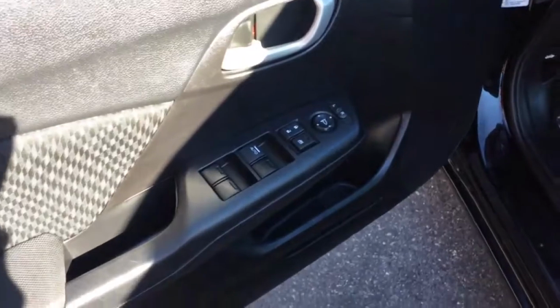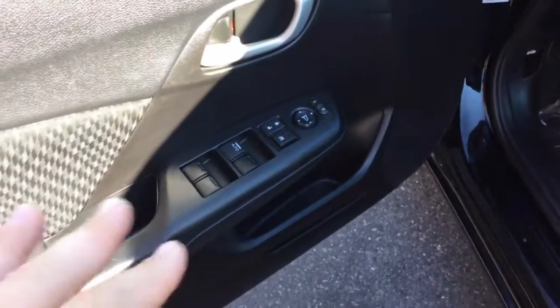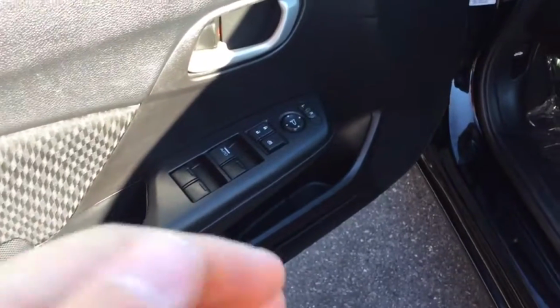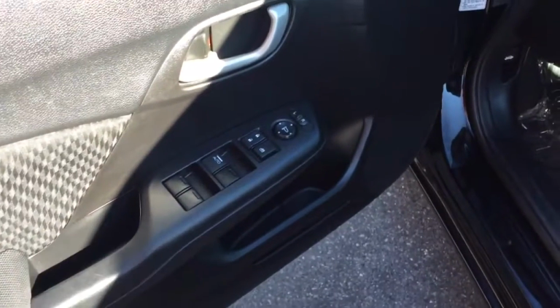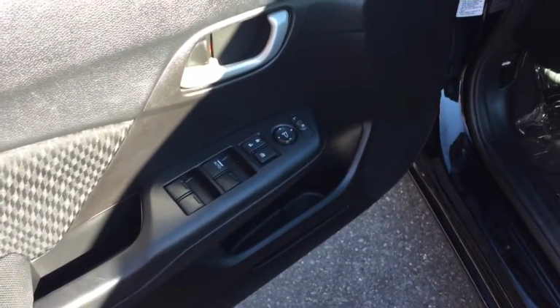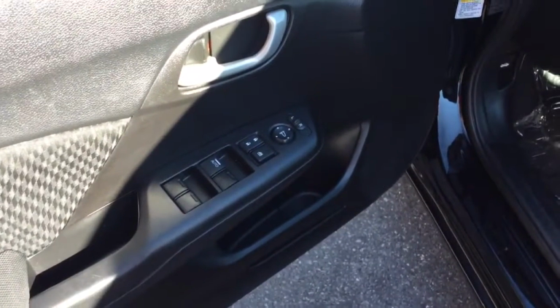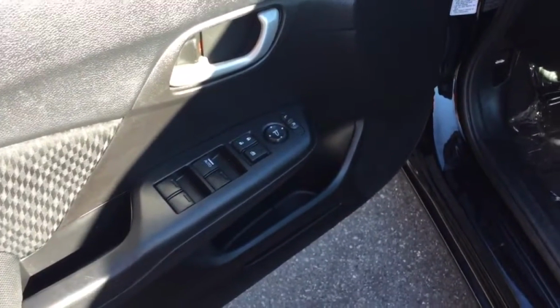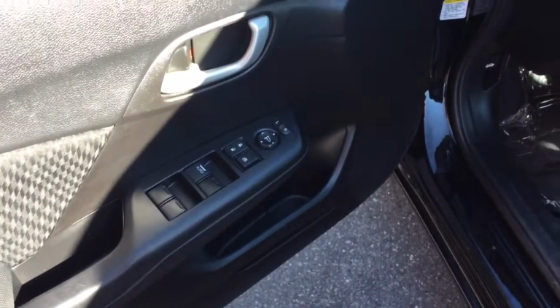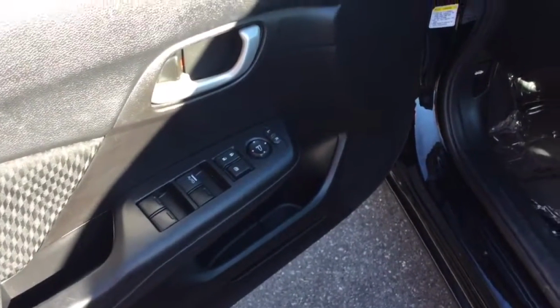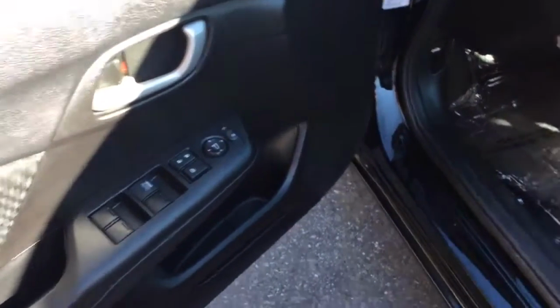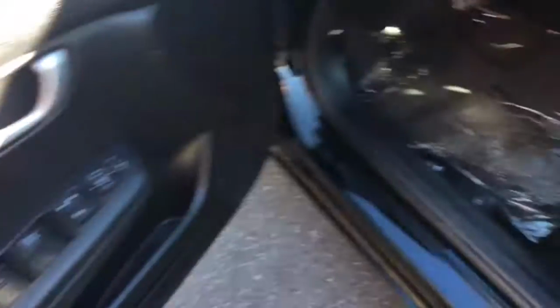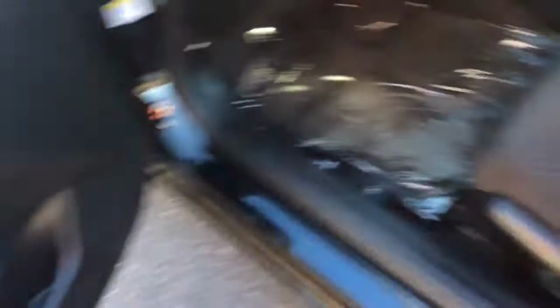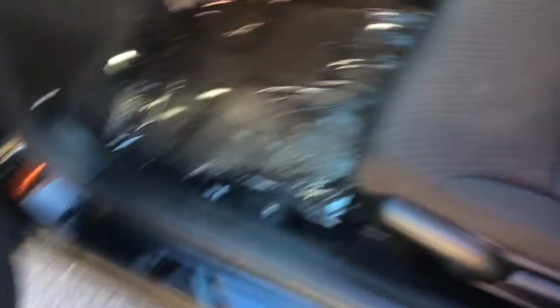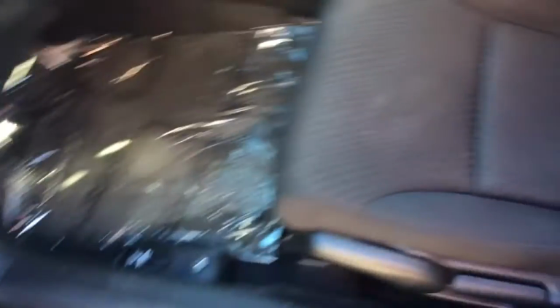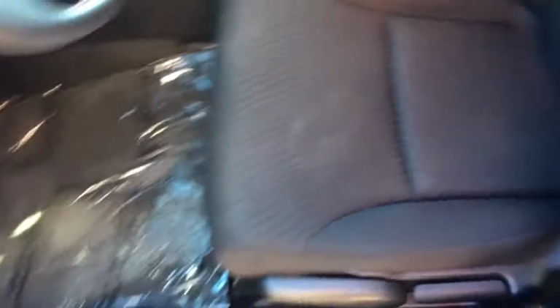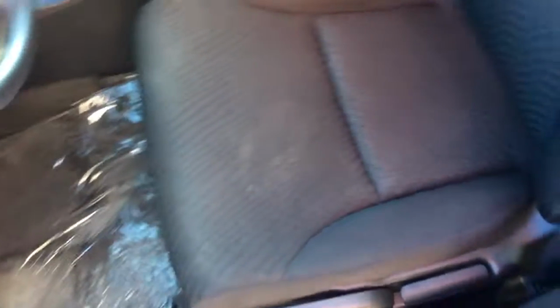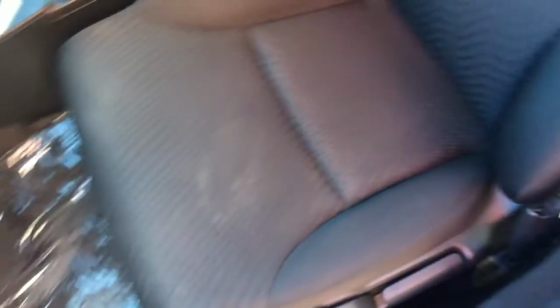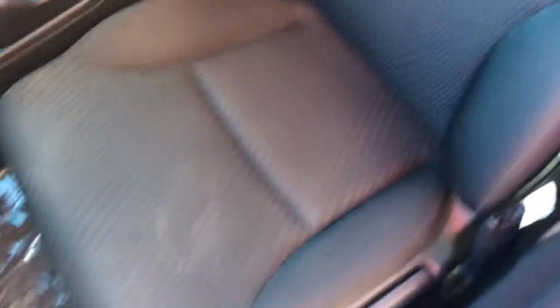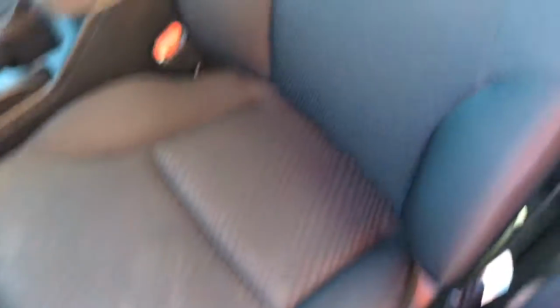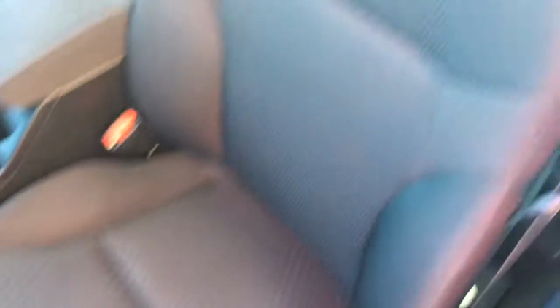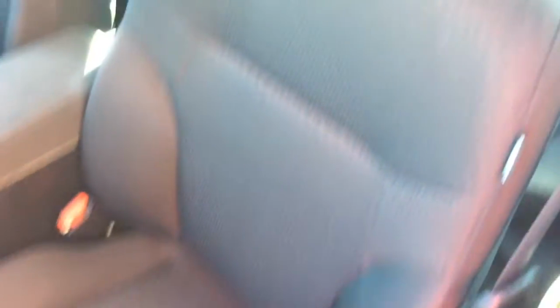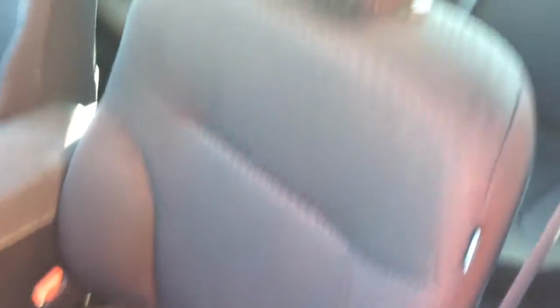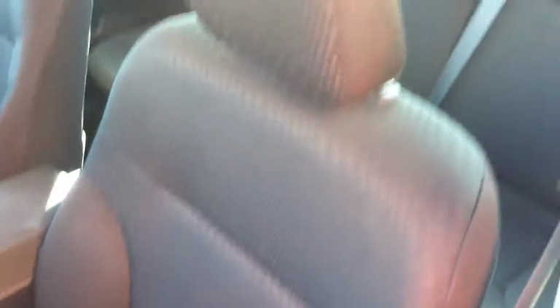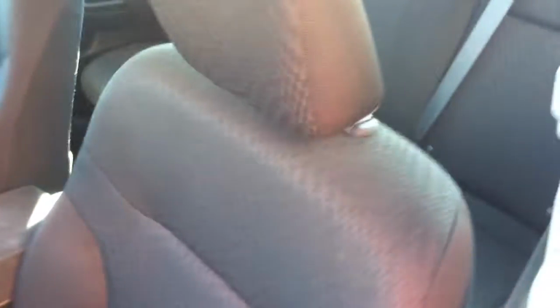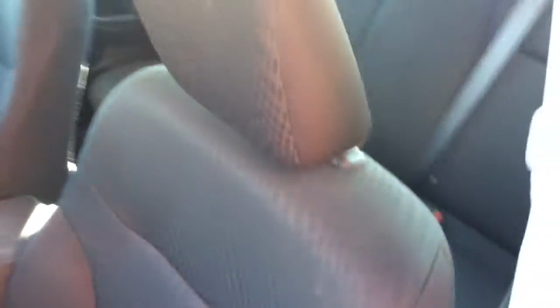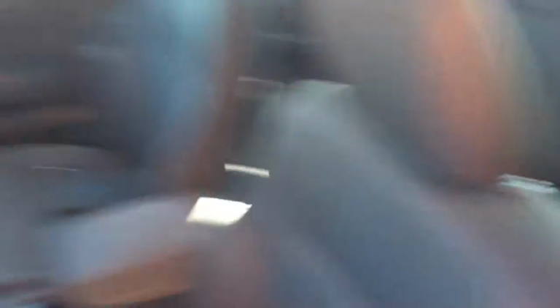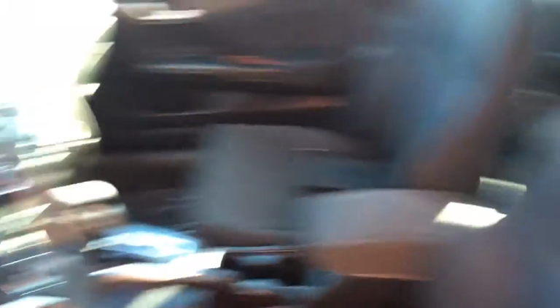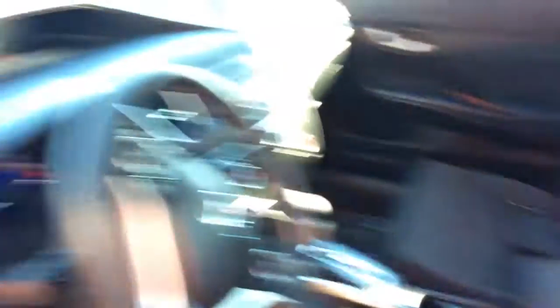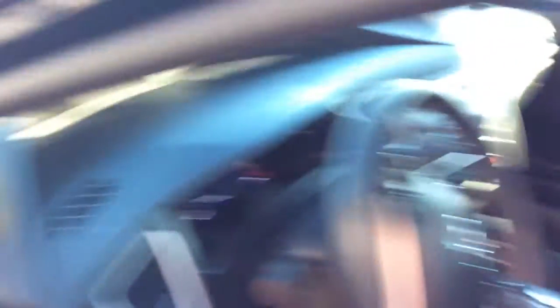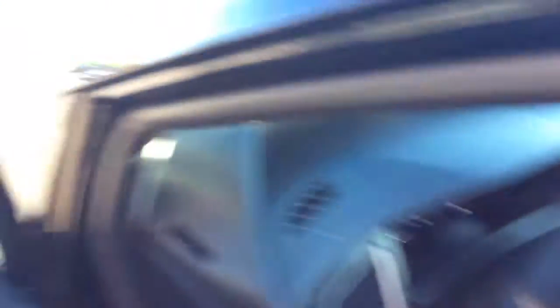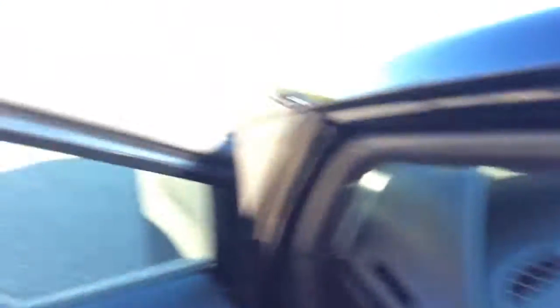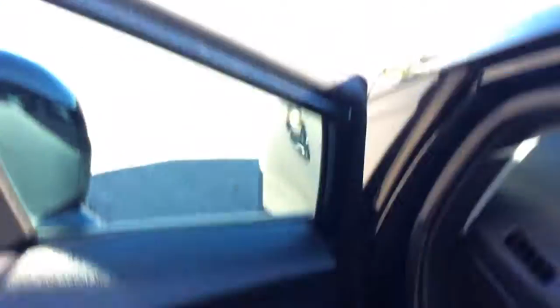It has power windows, power locks, and power mirrors on the door. Black cloth interior — just to show it's a nice, clean car inside and out.